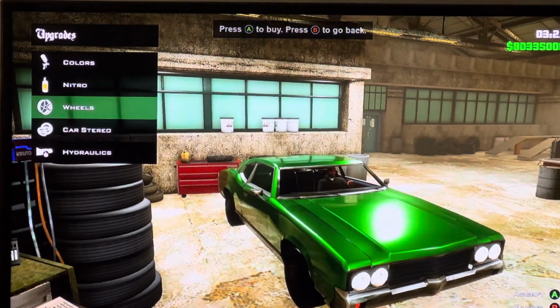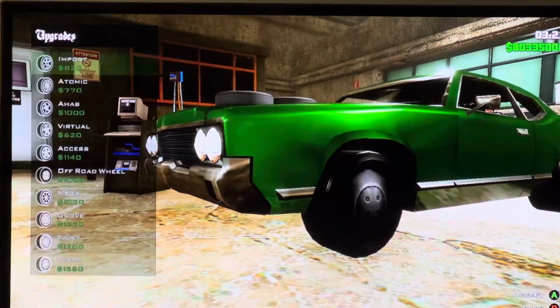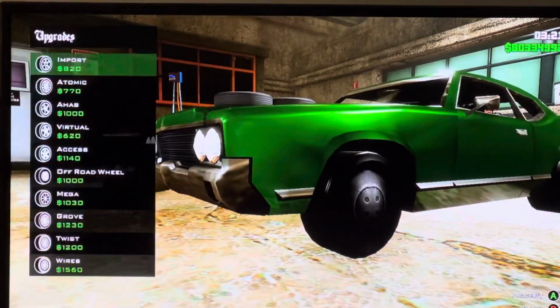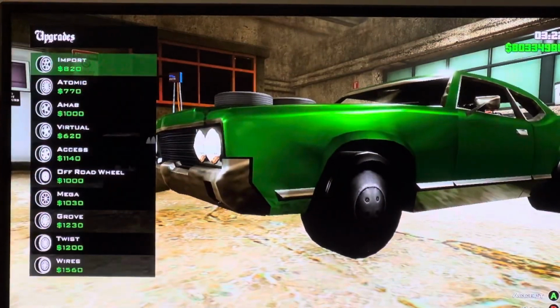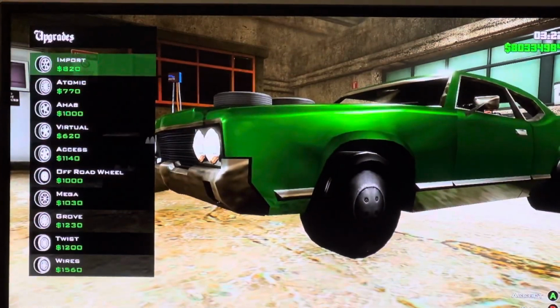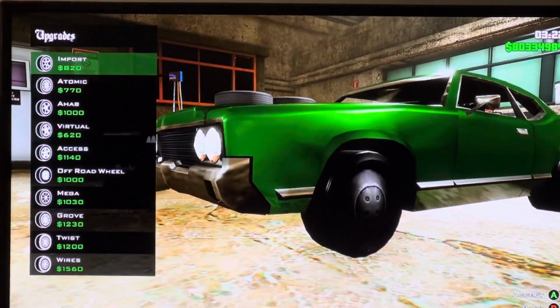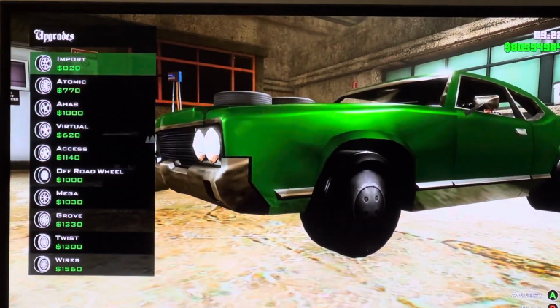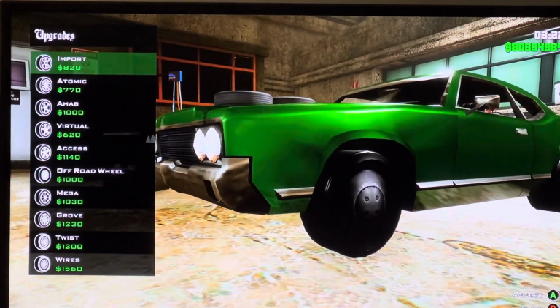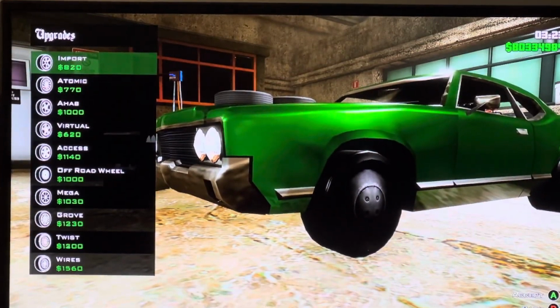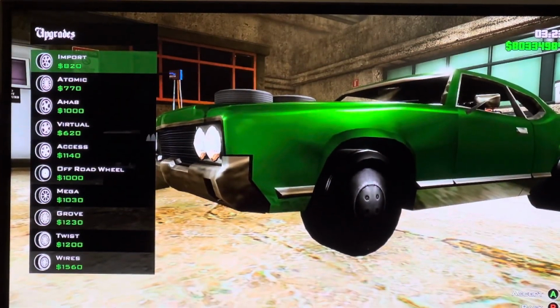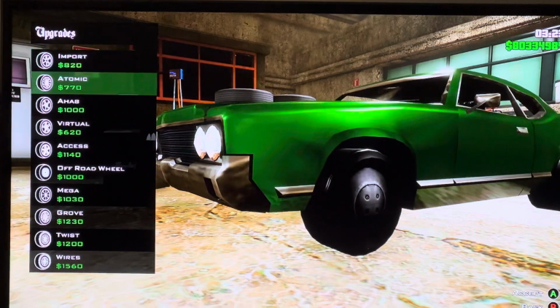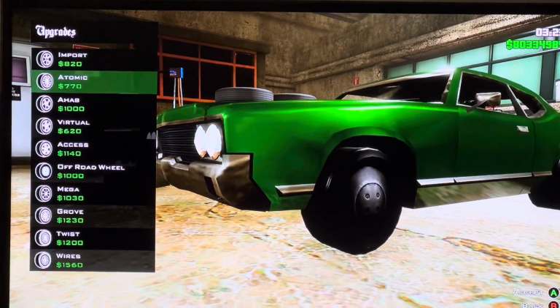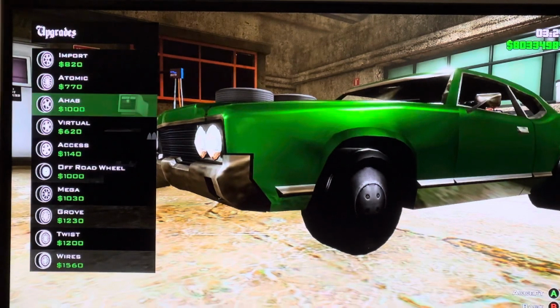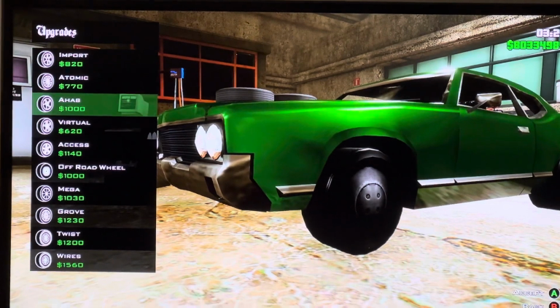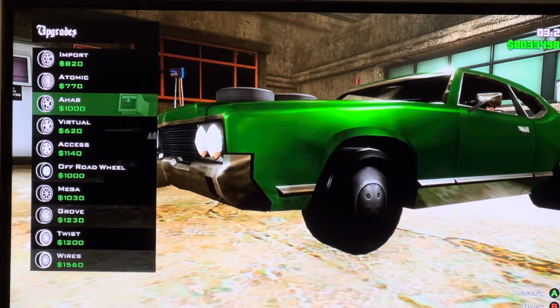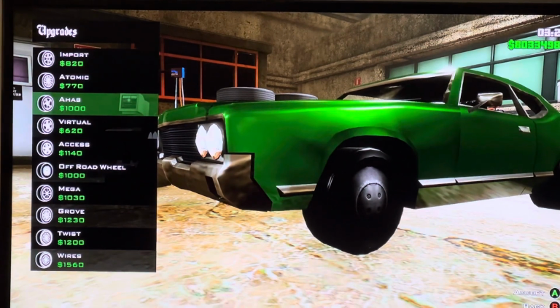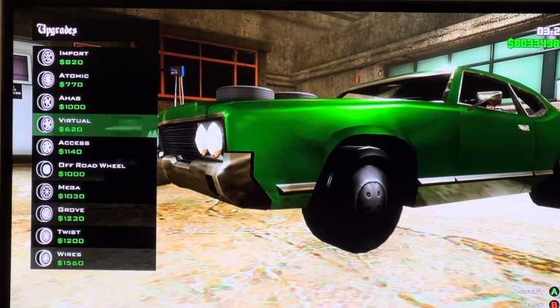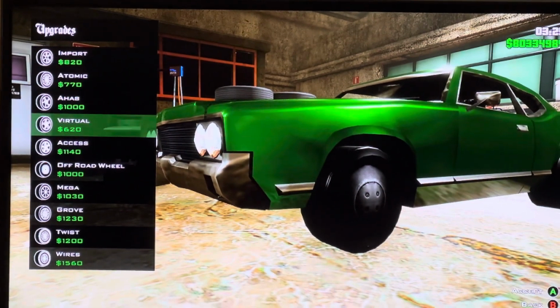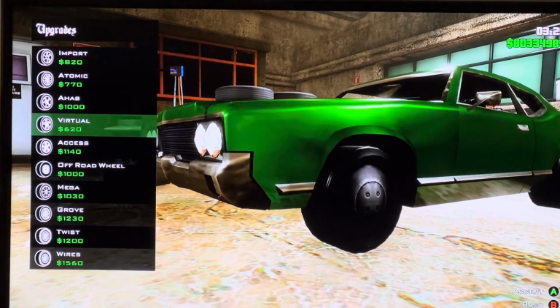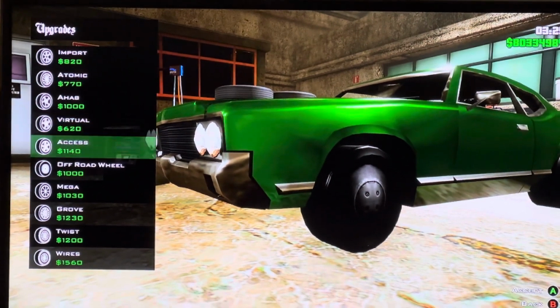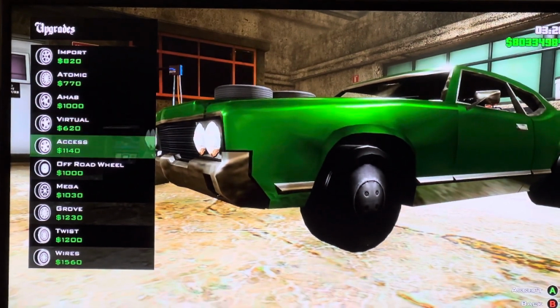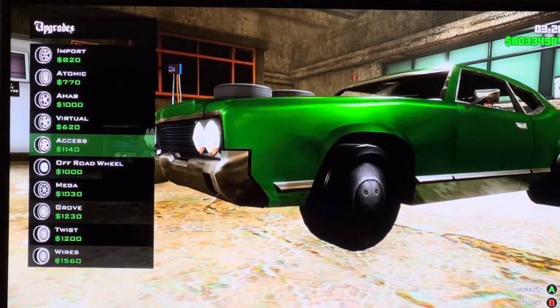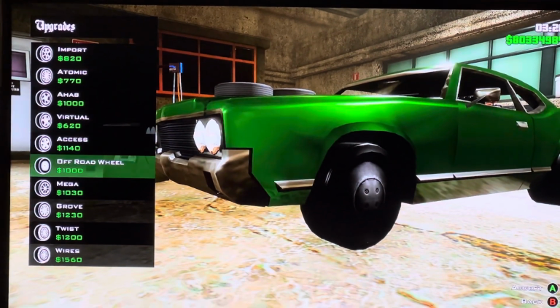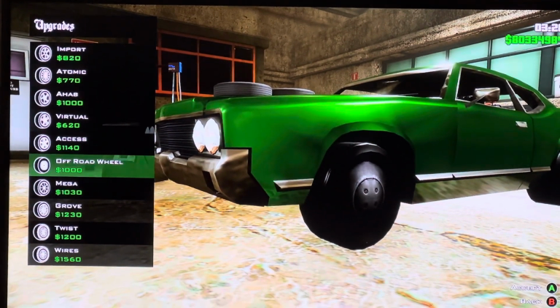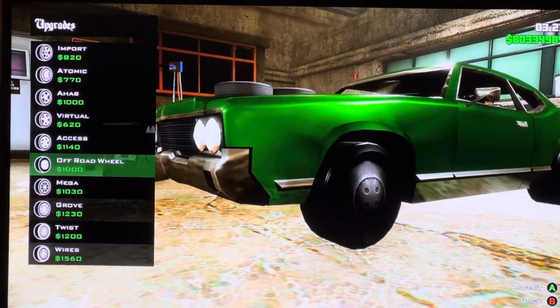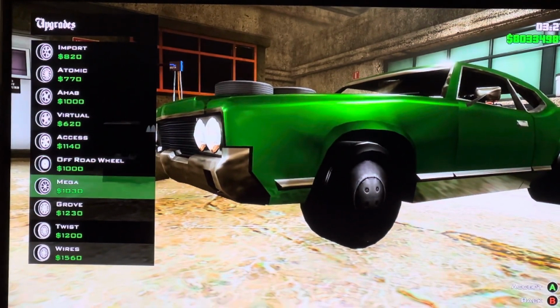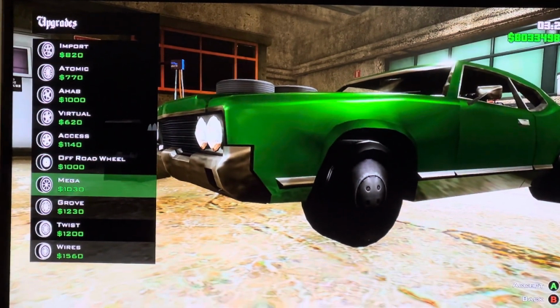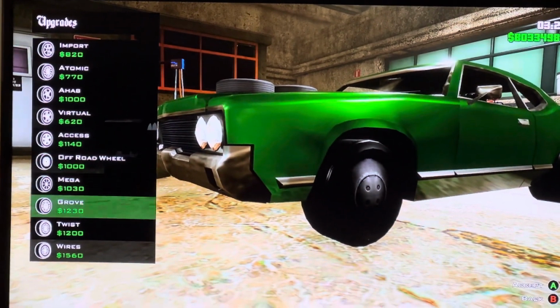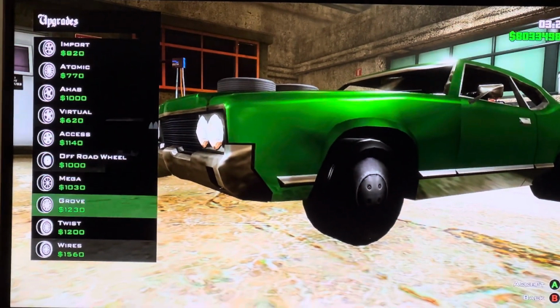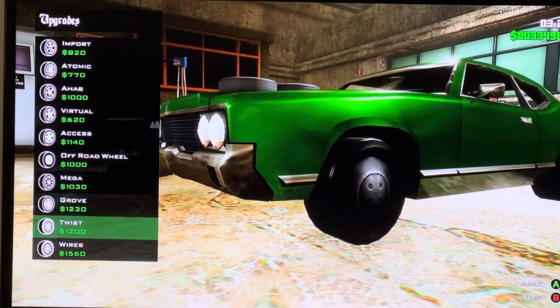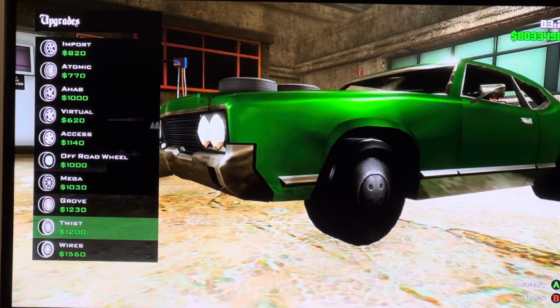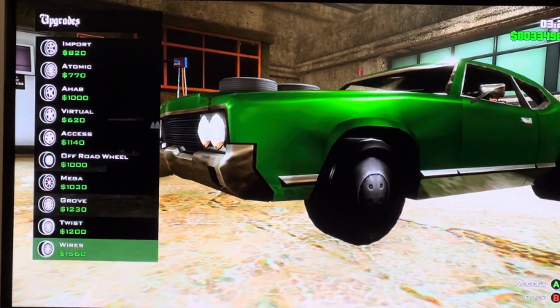We got wheels: a port, atomic, a hub, rusher, excess, offered with mega, globe, twist wires.